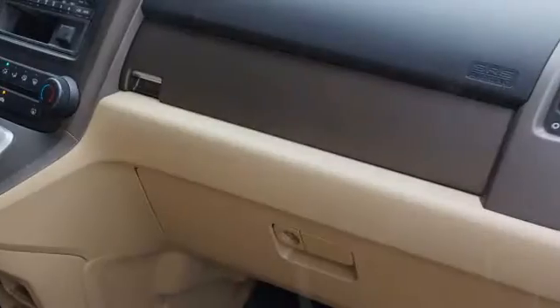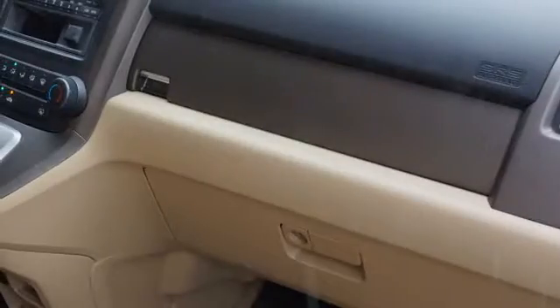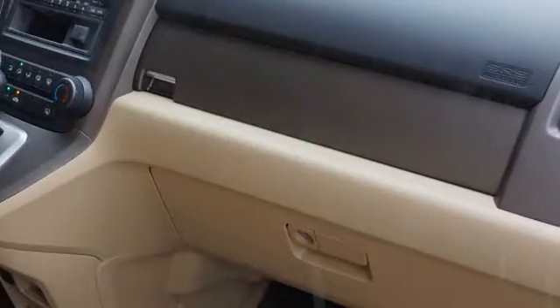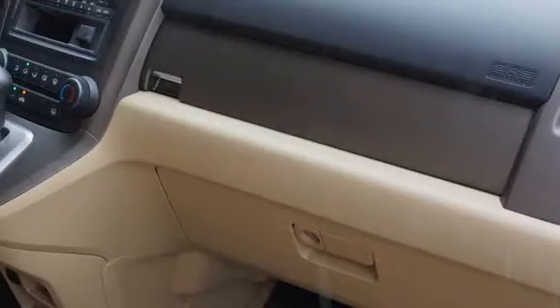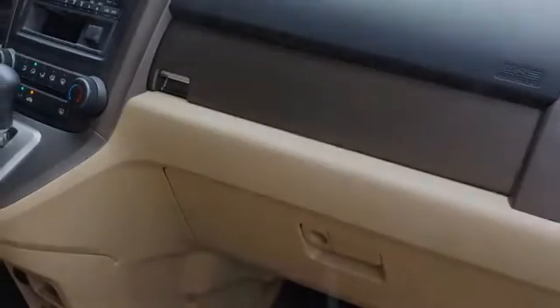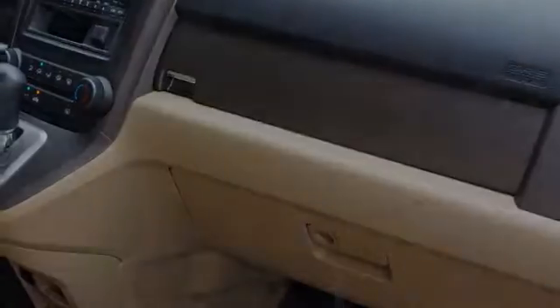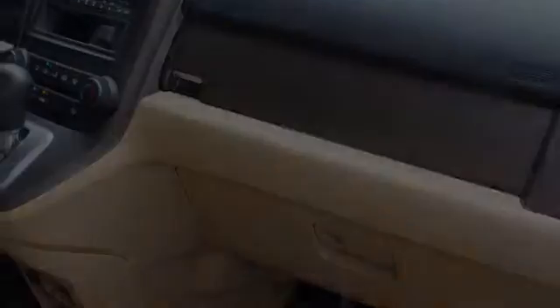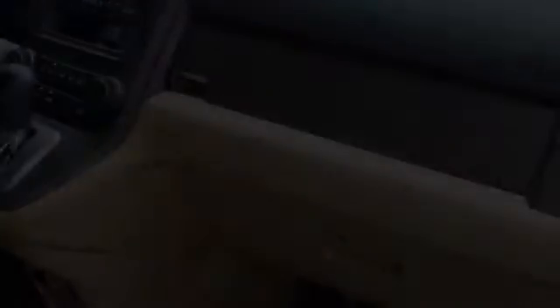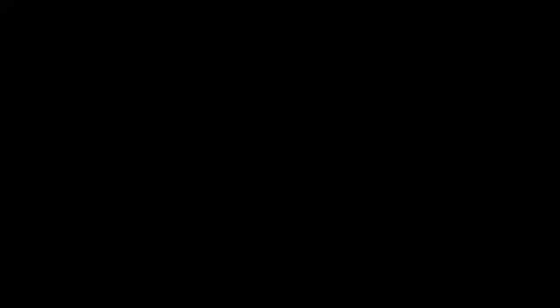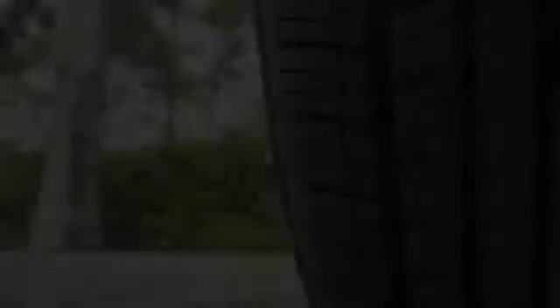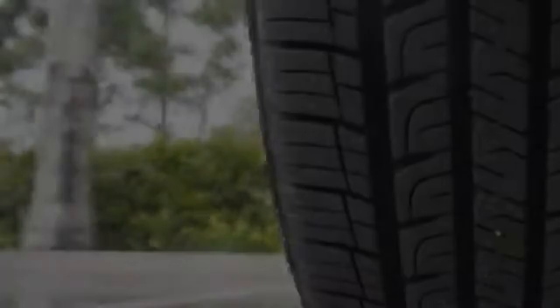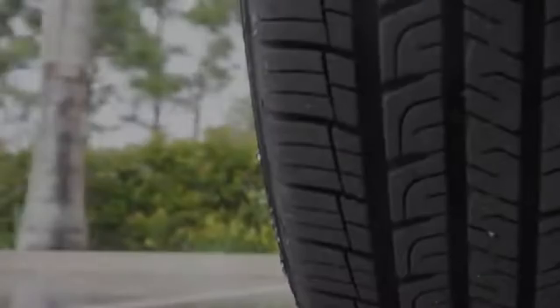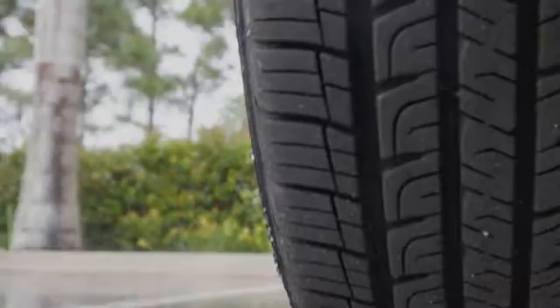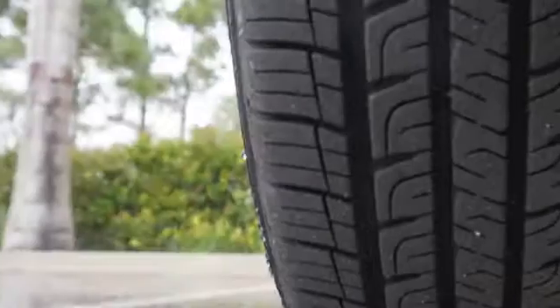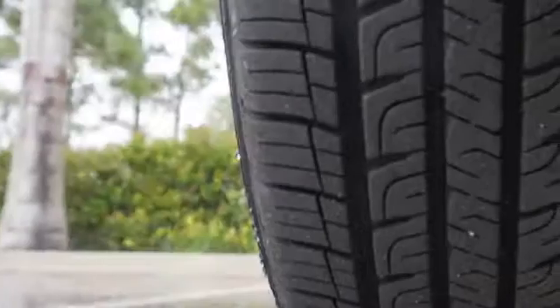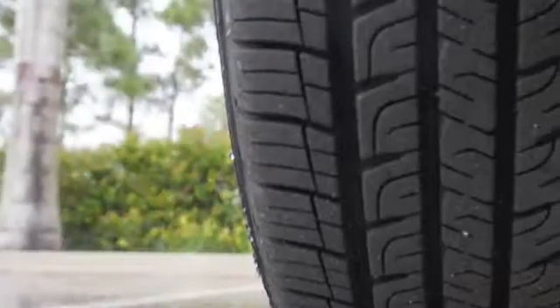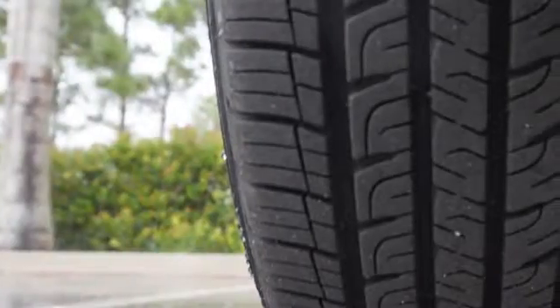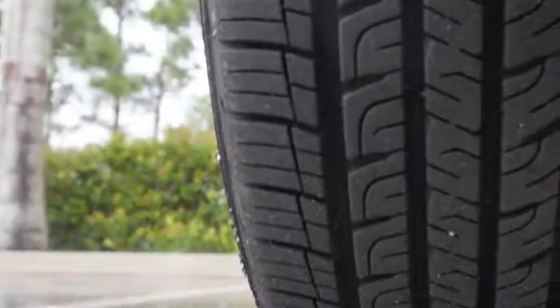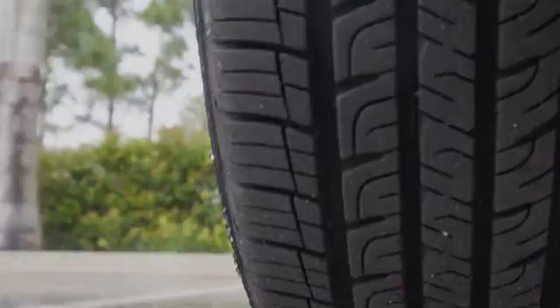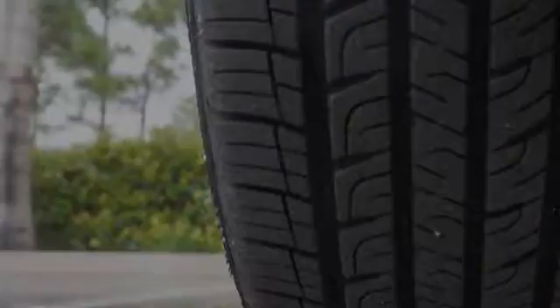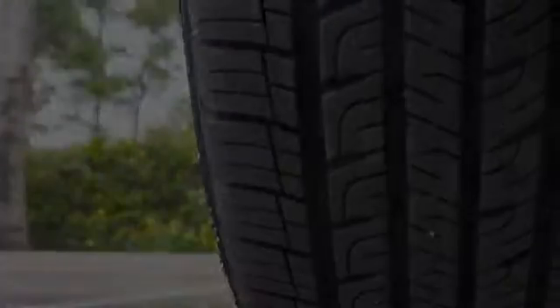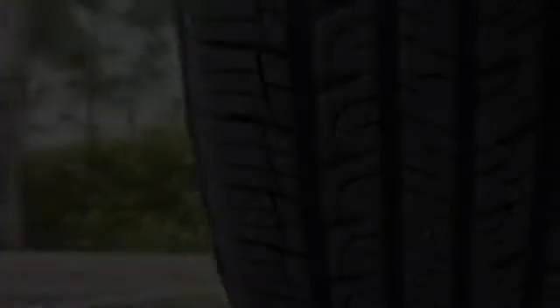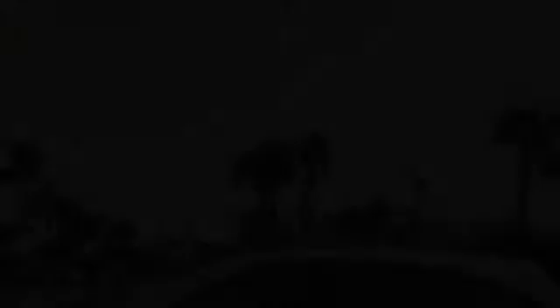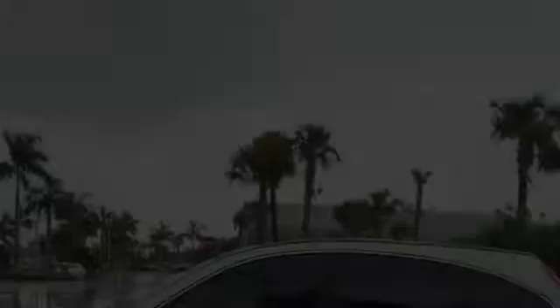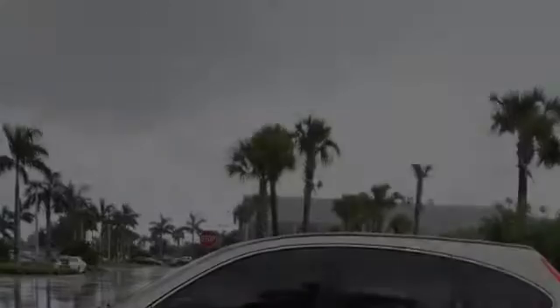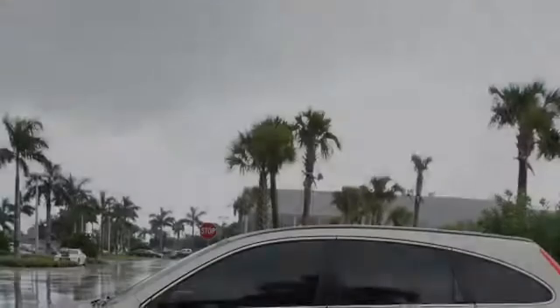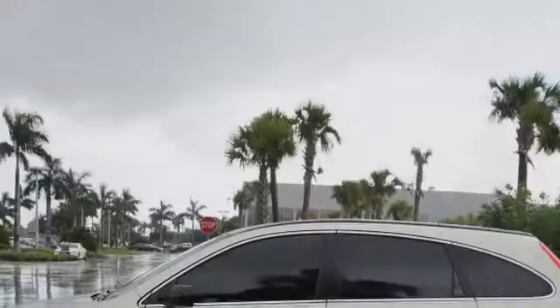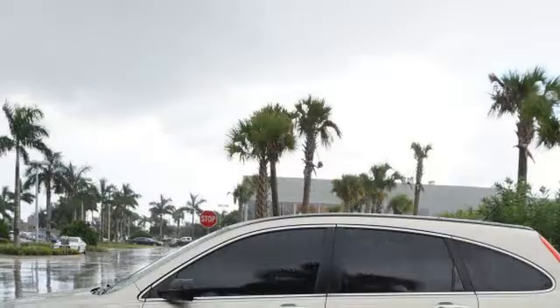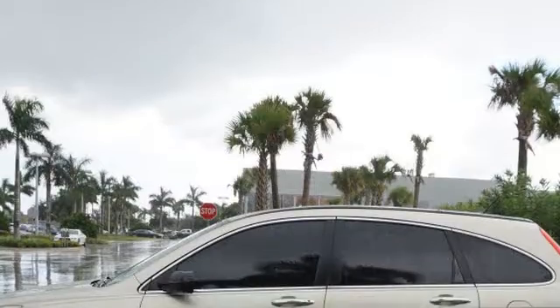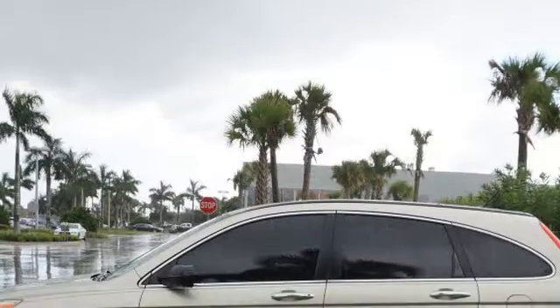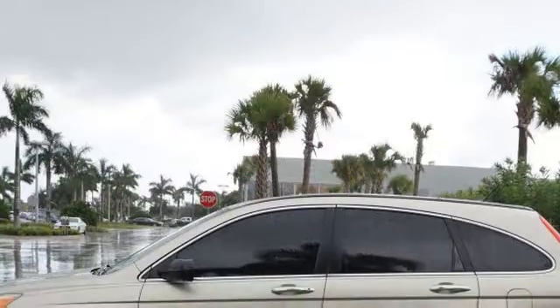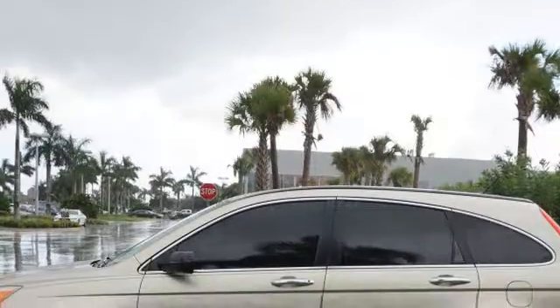Daytime running headlights. We hope you found this video informative. Please contact us today.